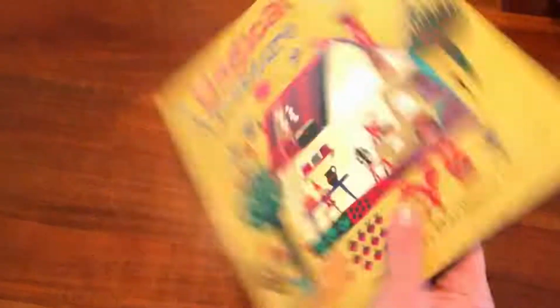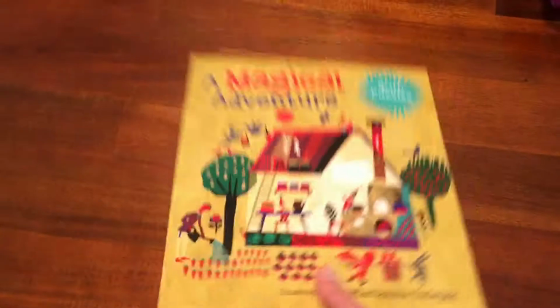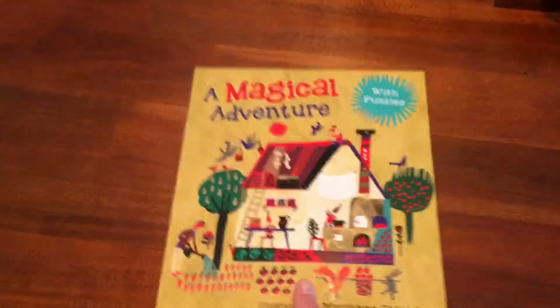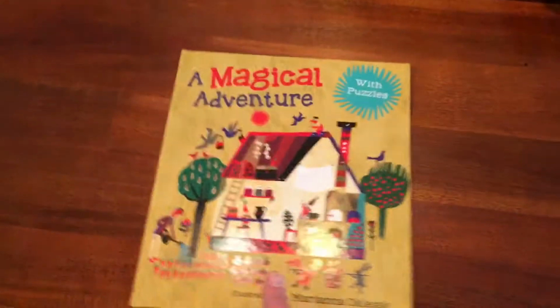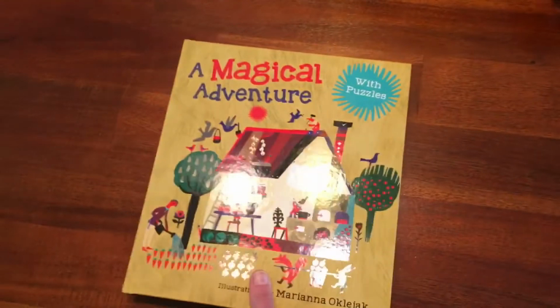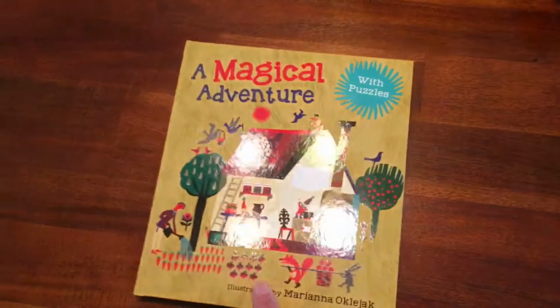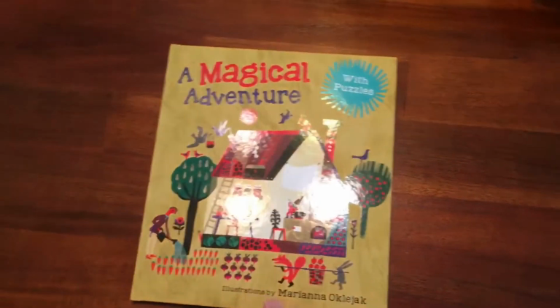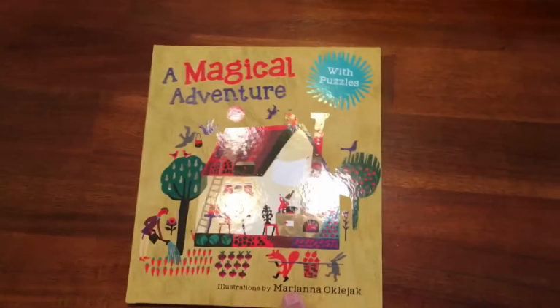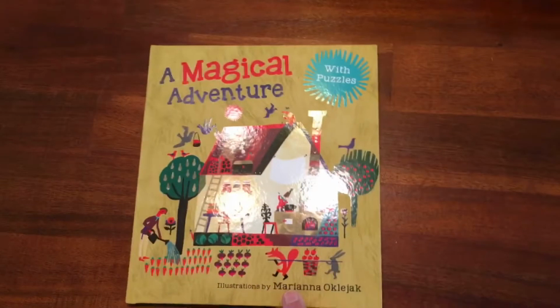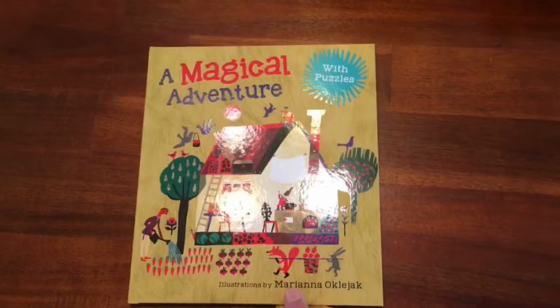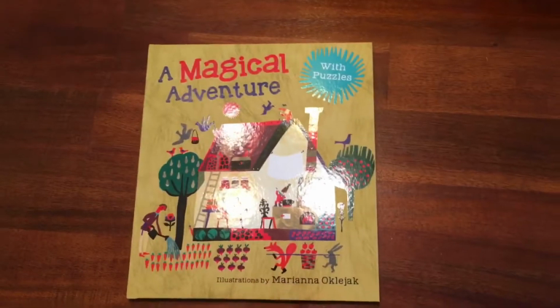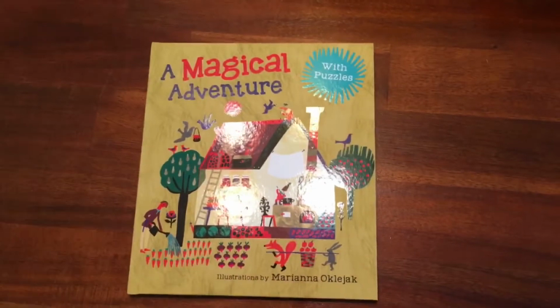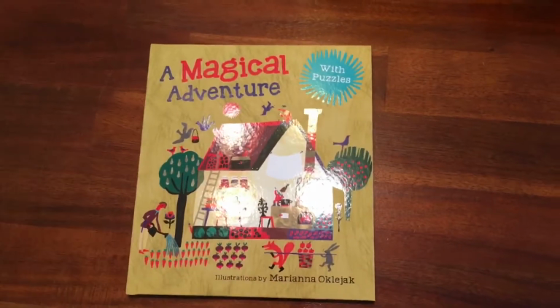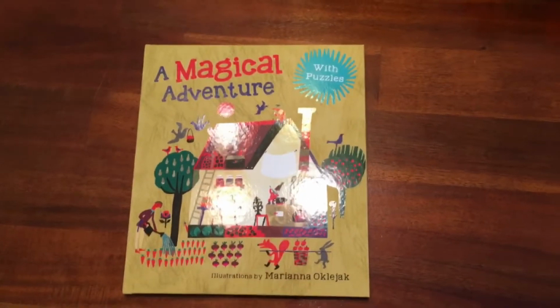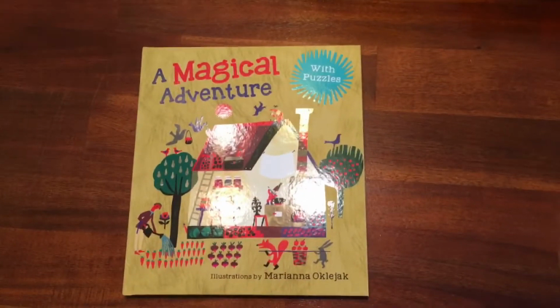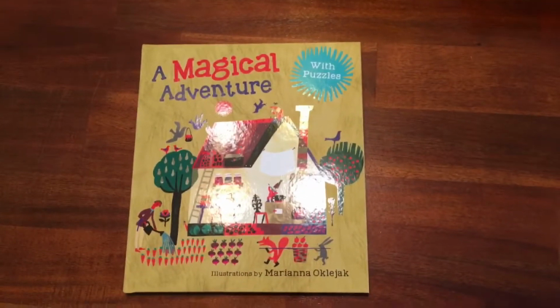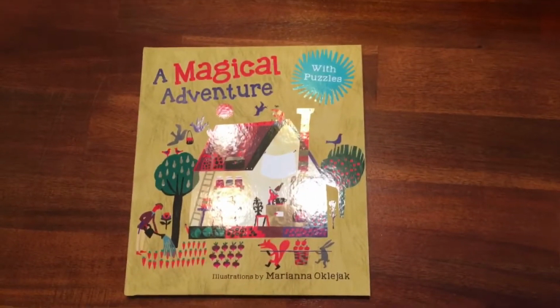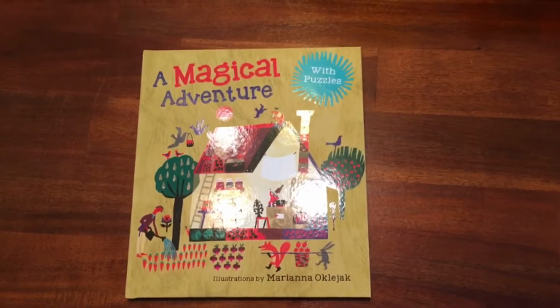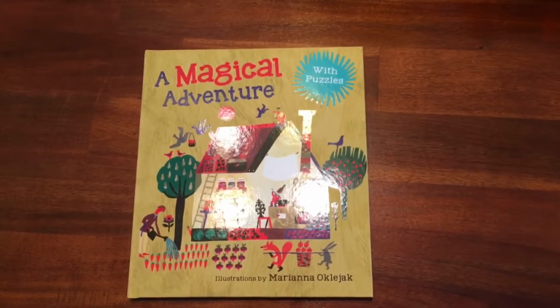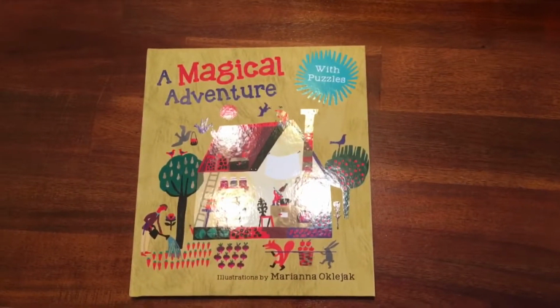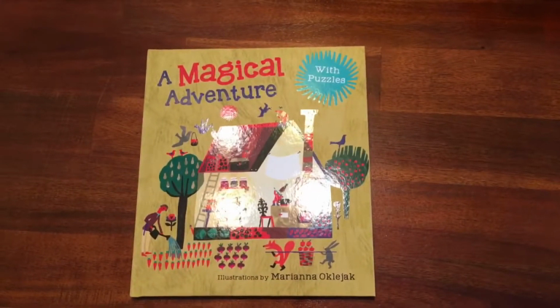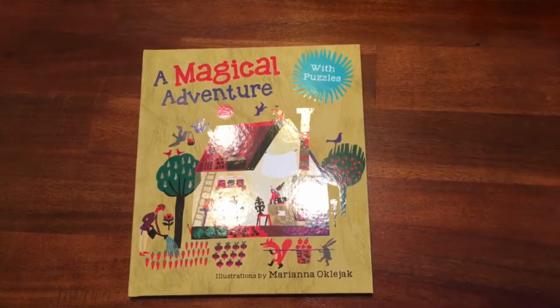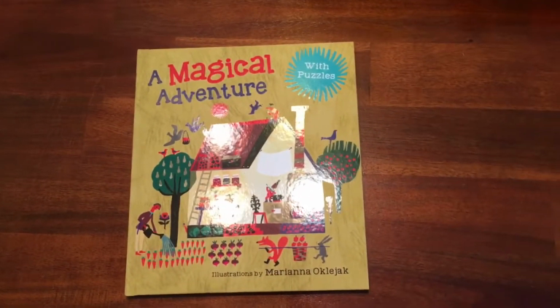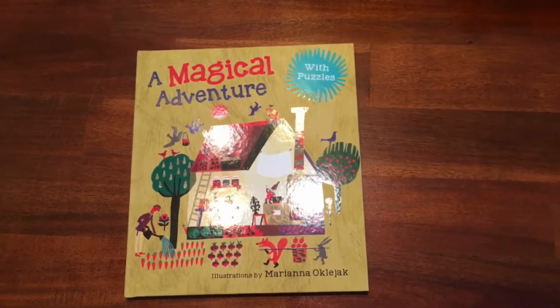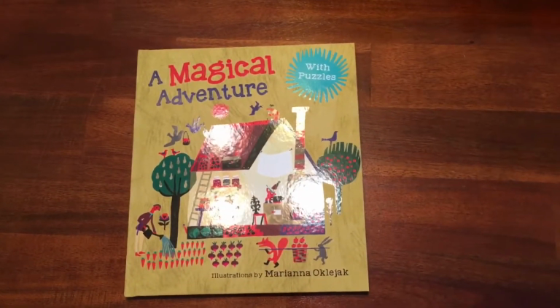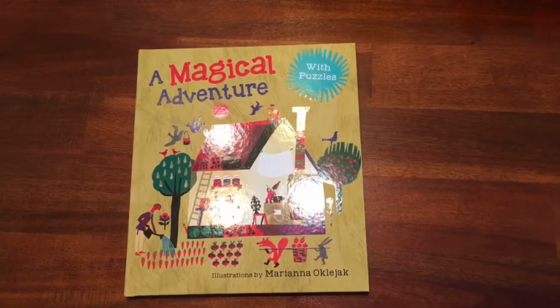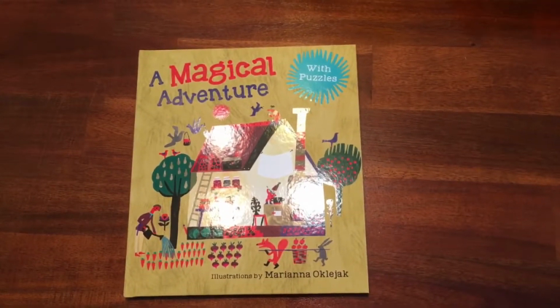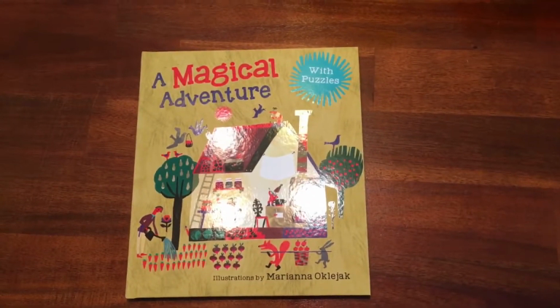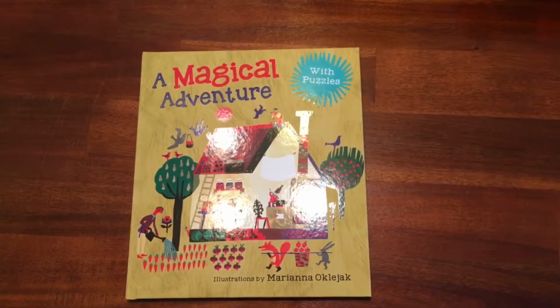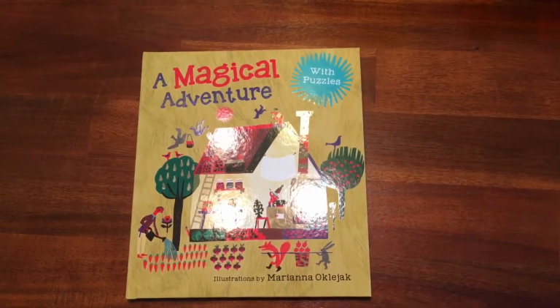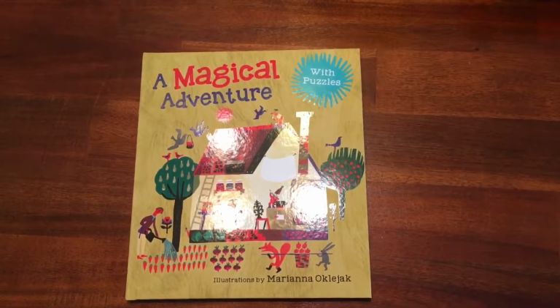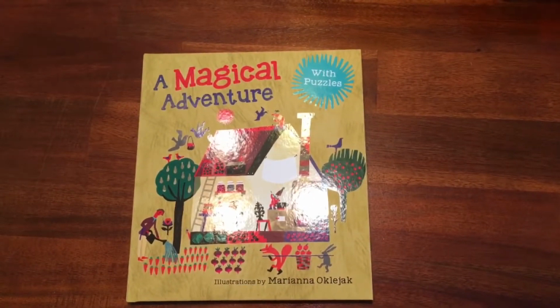It's $12.99 and it's available in the bookstore. Thanks guys, have a great weekend.